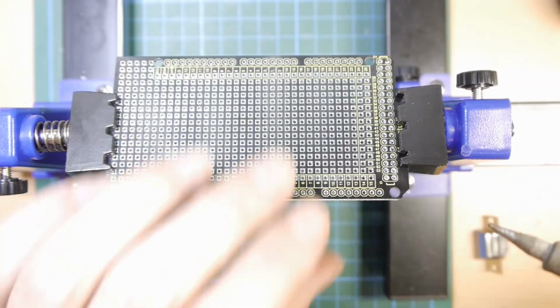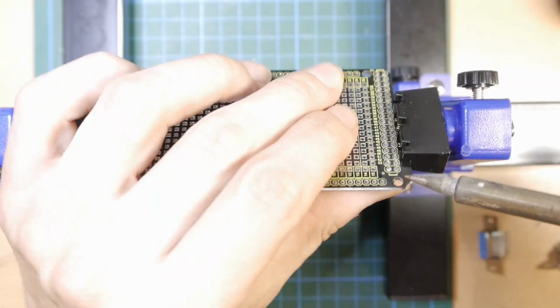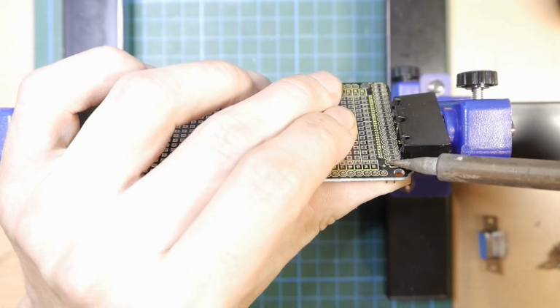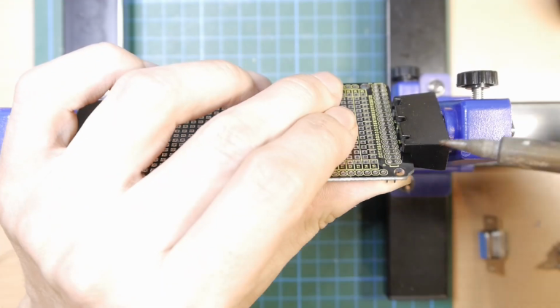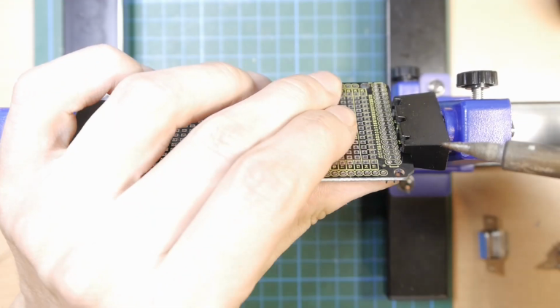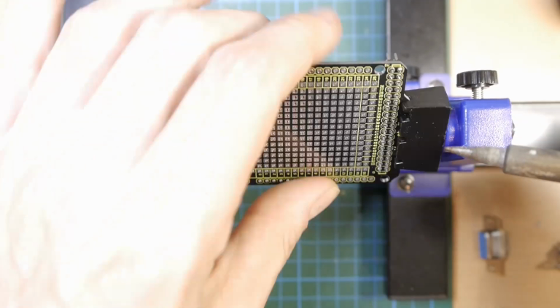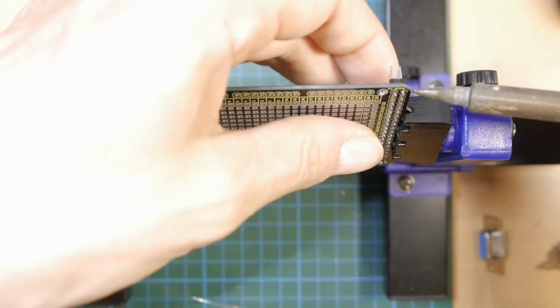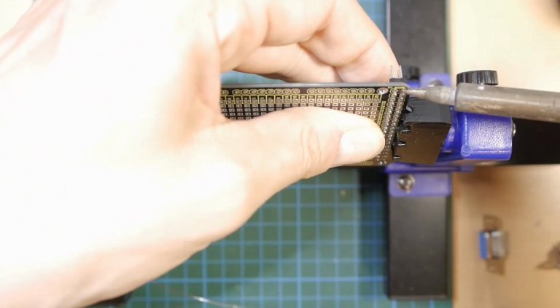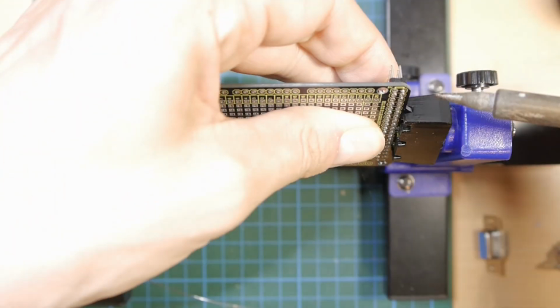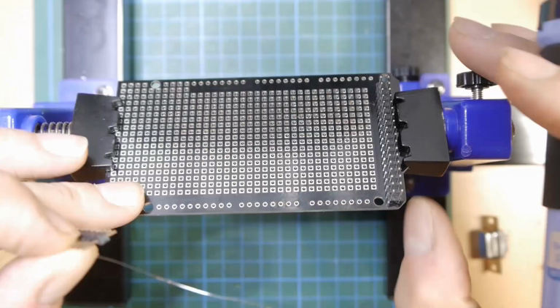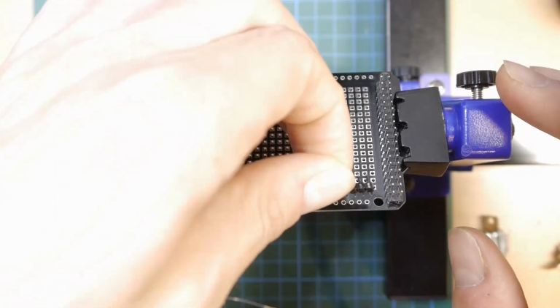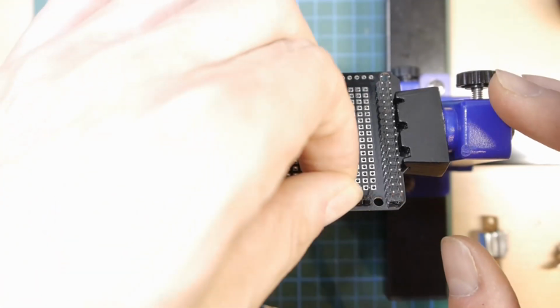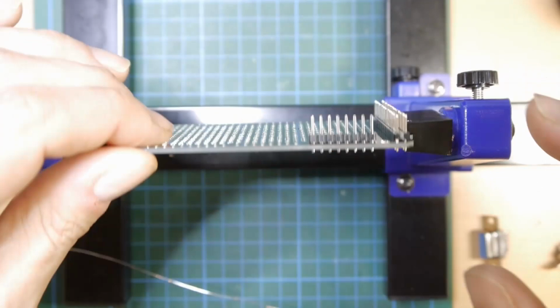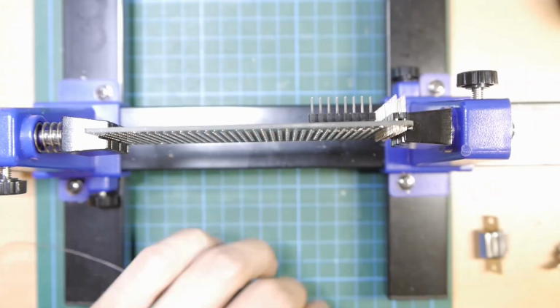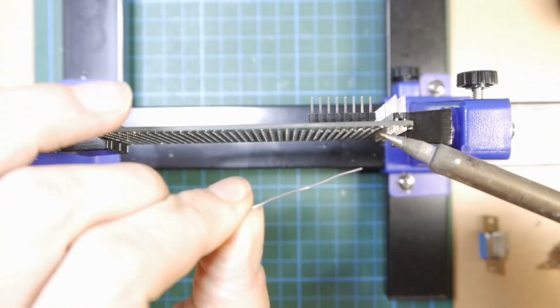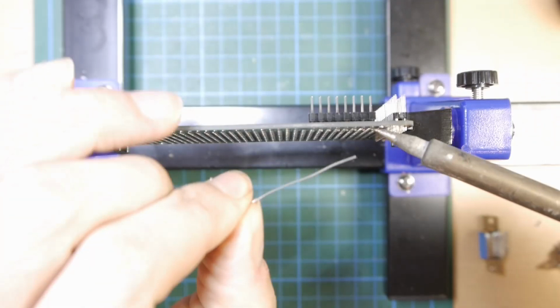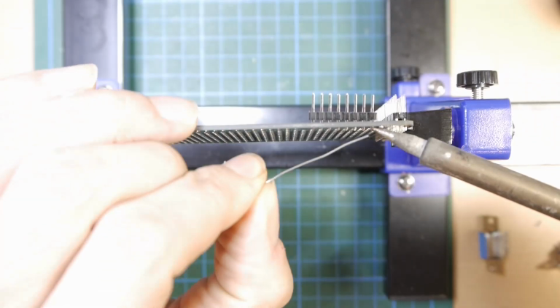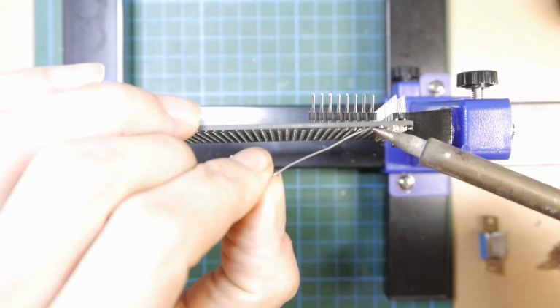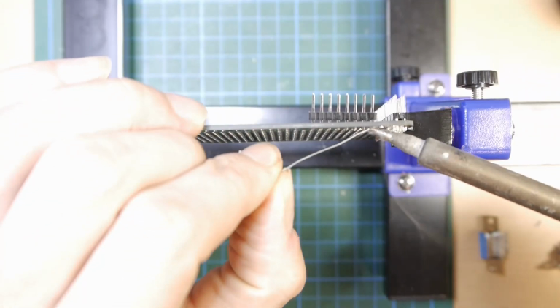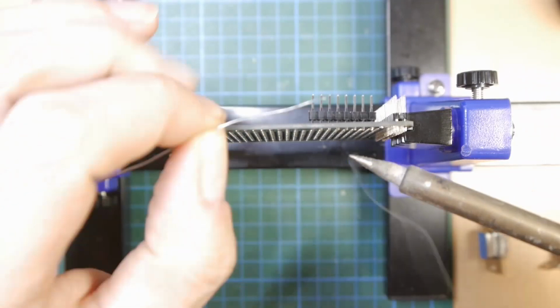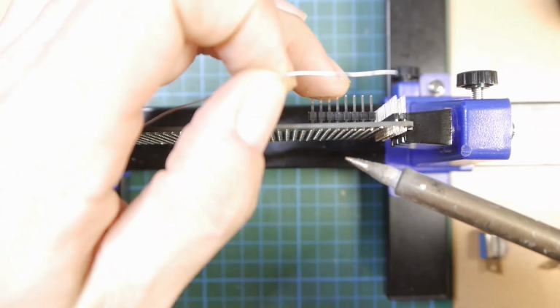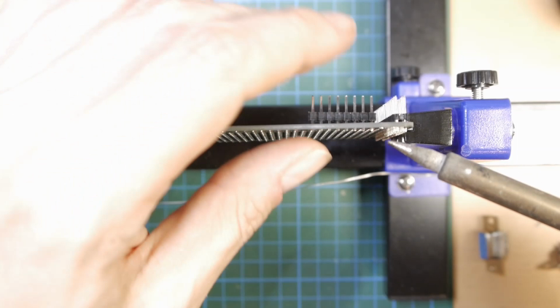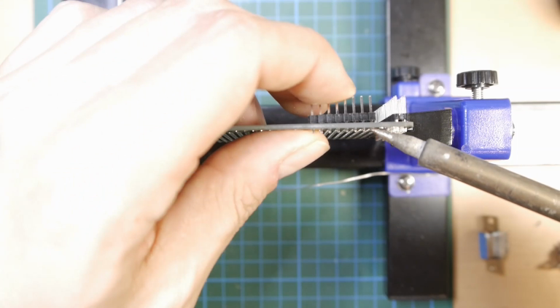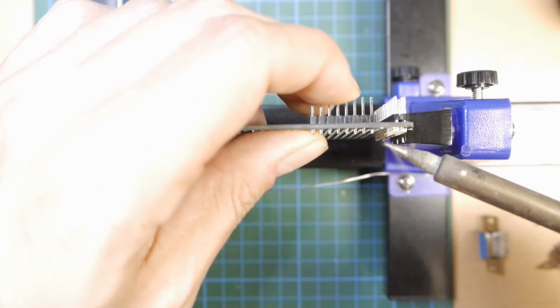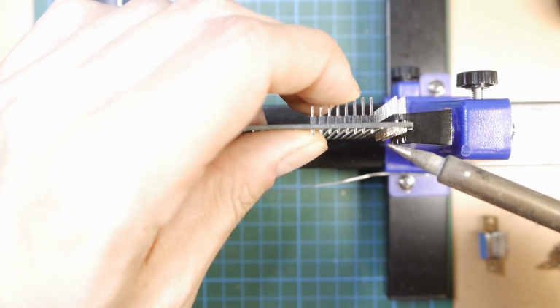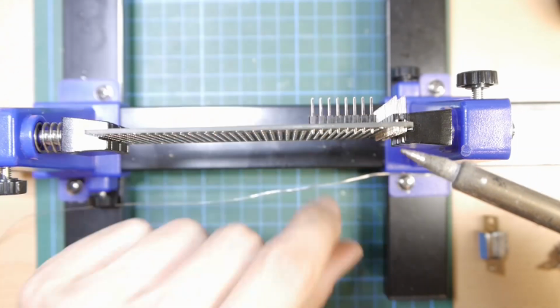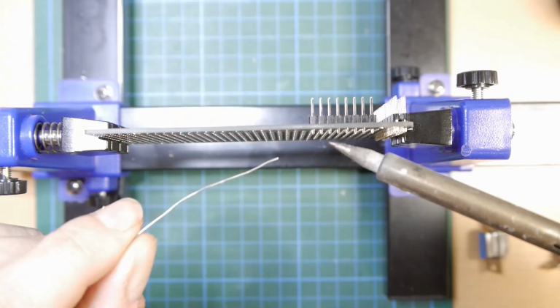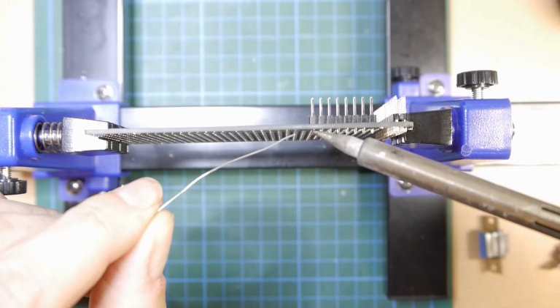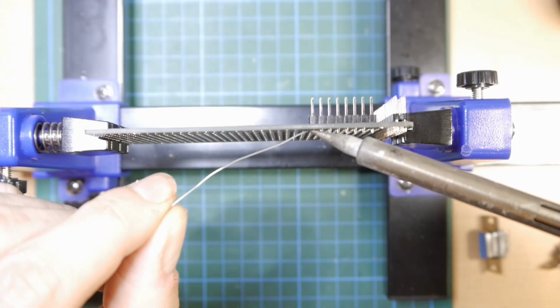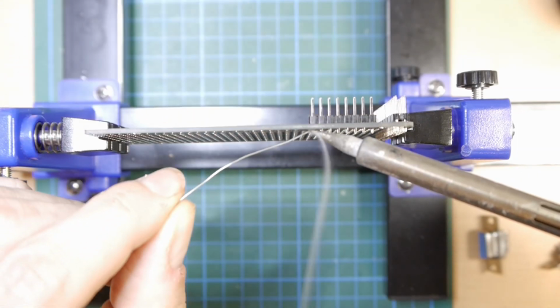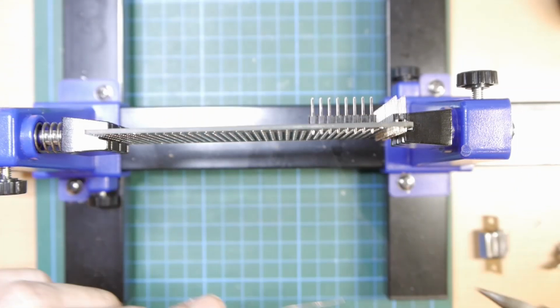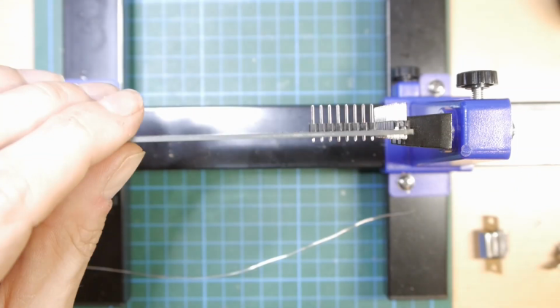On this breakout board for the Arduino, all the cables and resistors can be soldered out later.